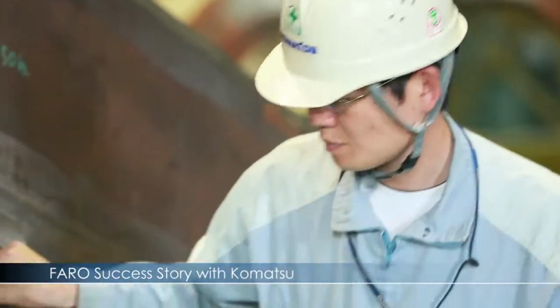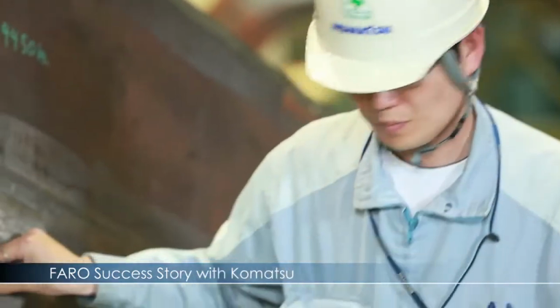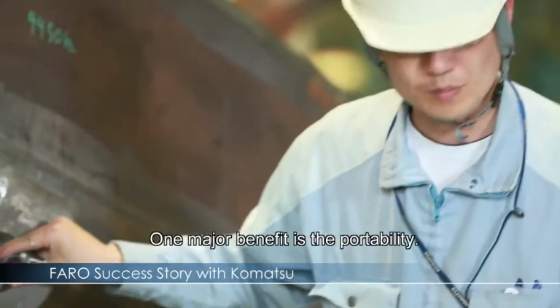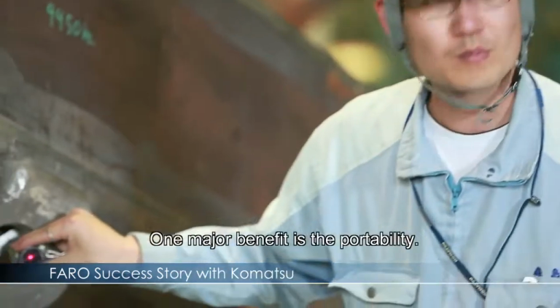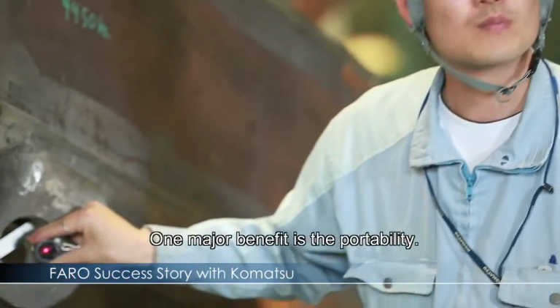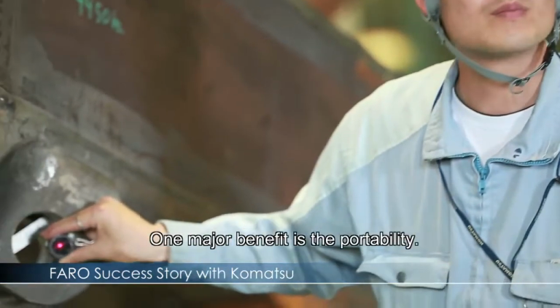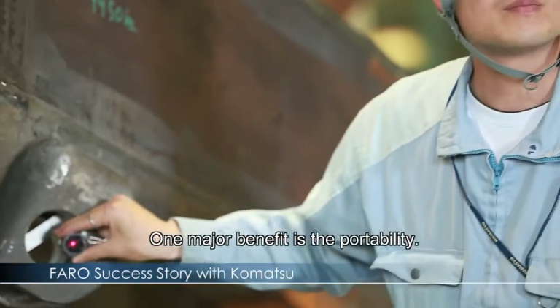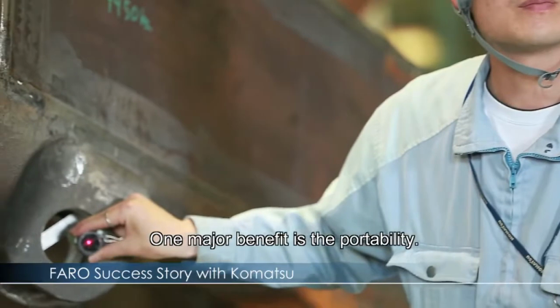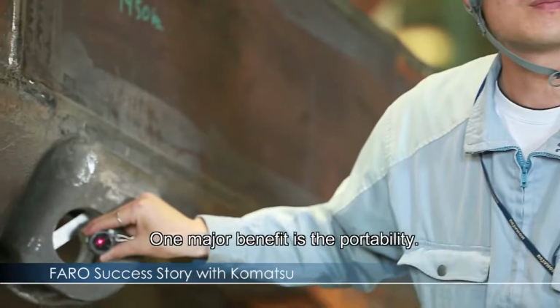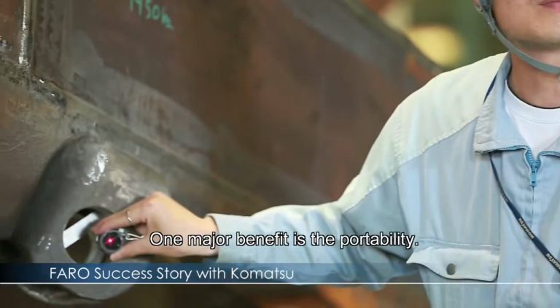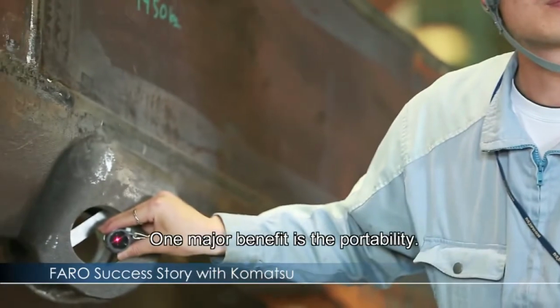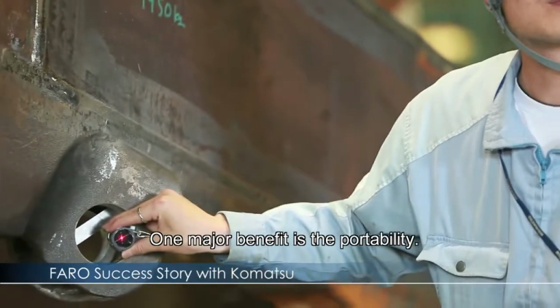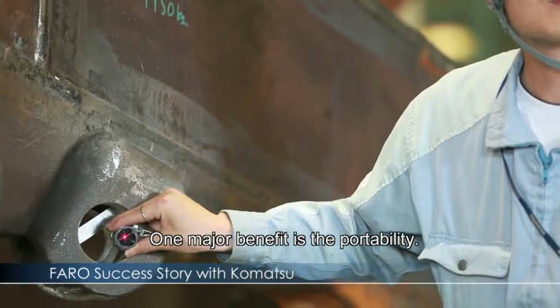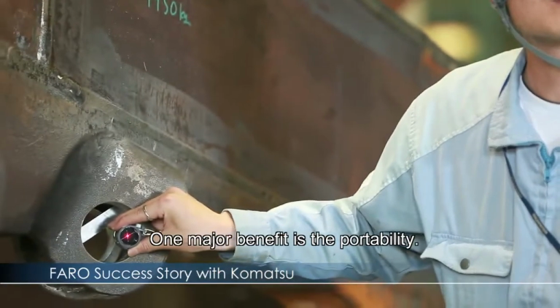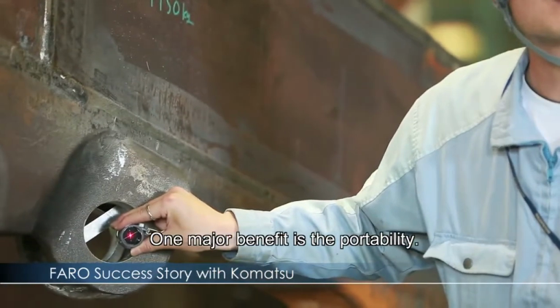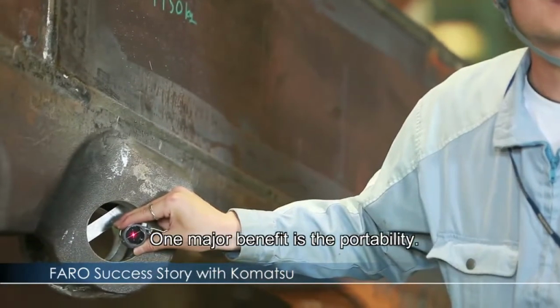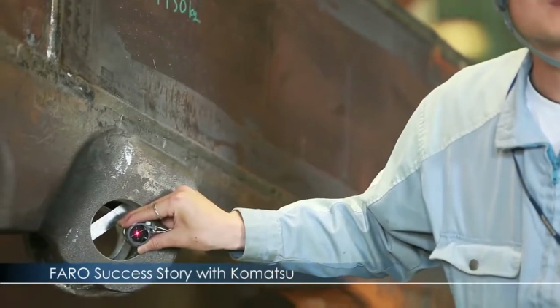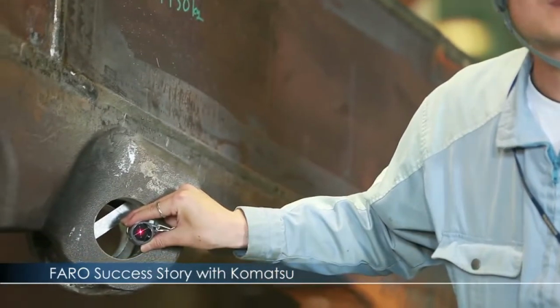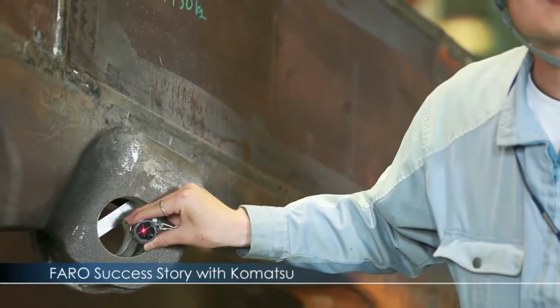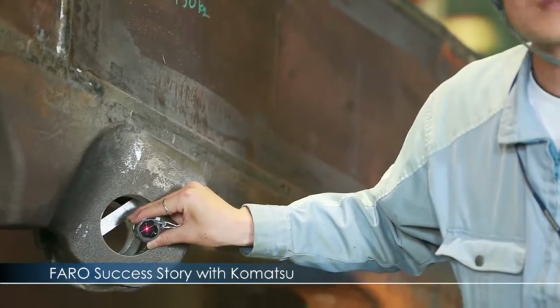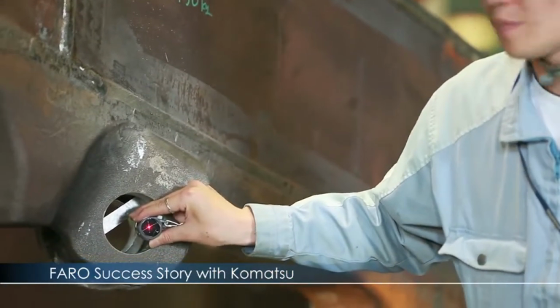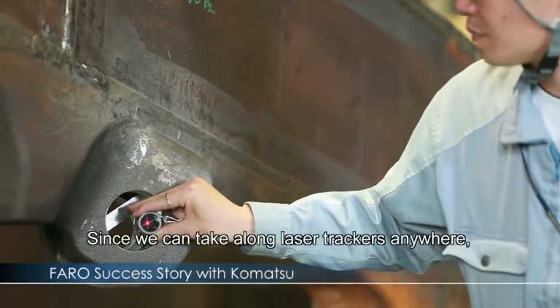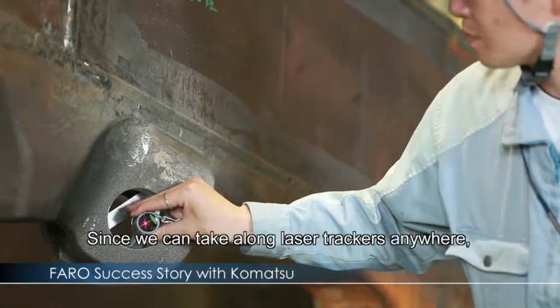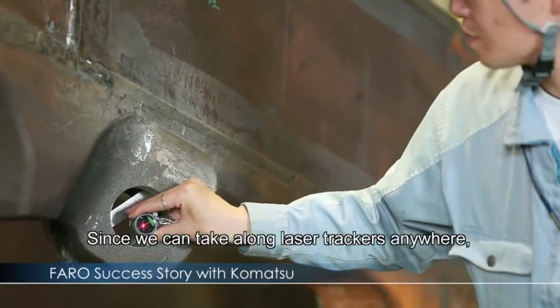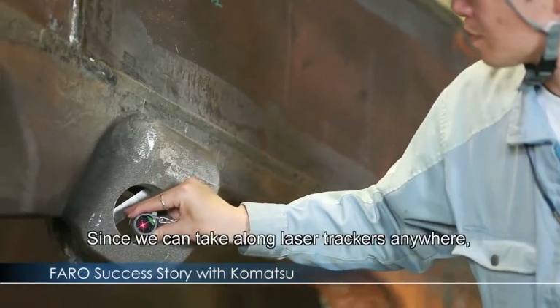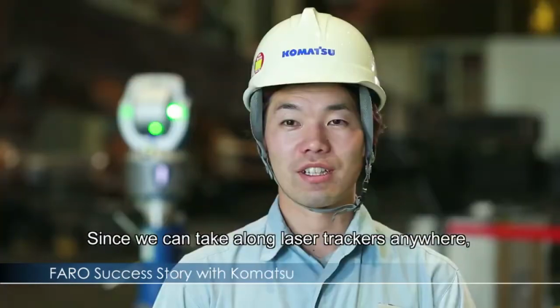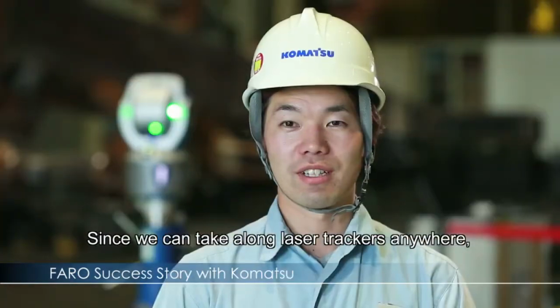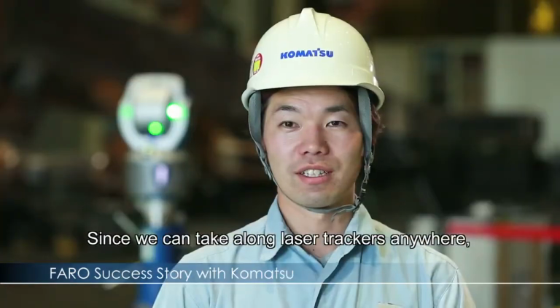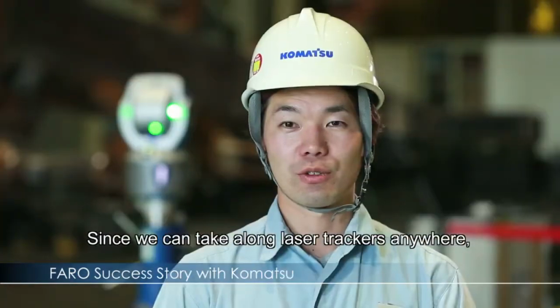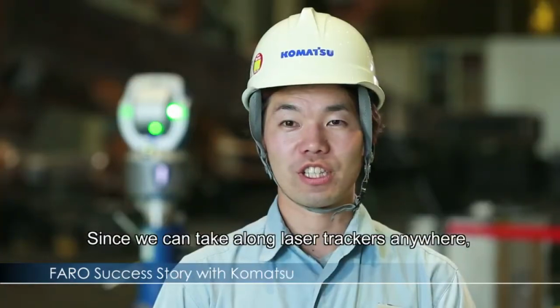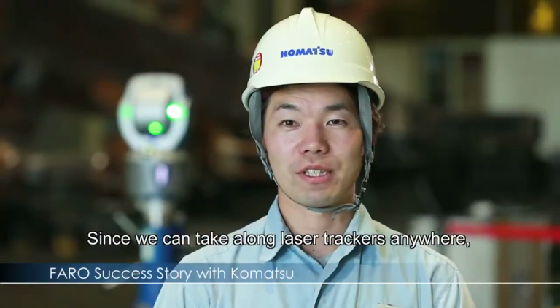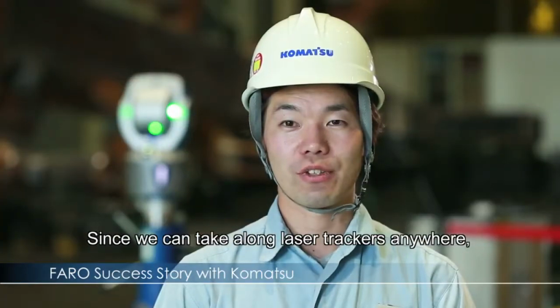The laser tracker has a great benefit — it does not require a specific fixed location, offering flexibility for use across different sites.